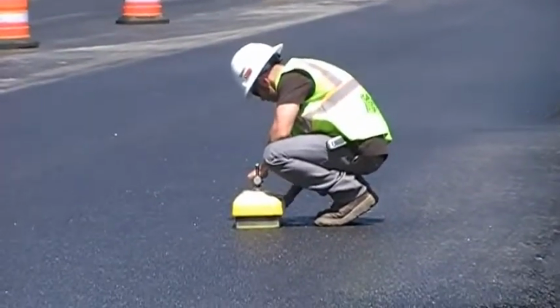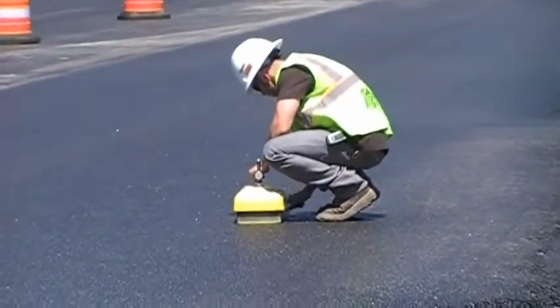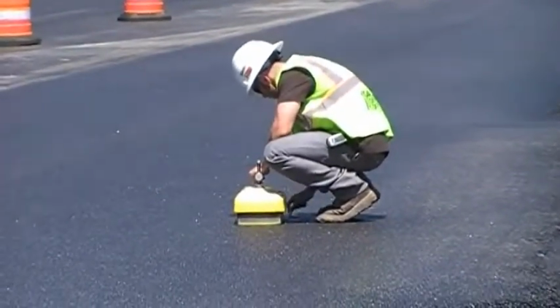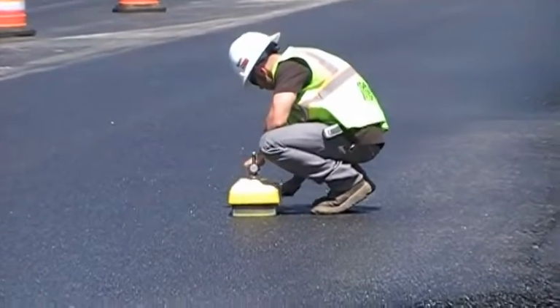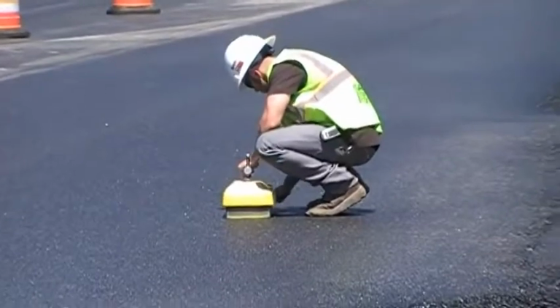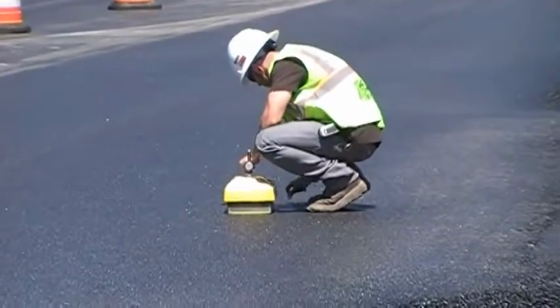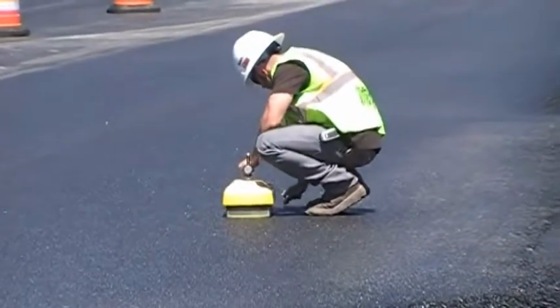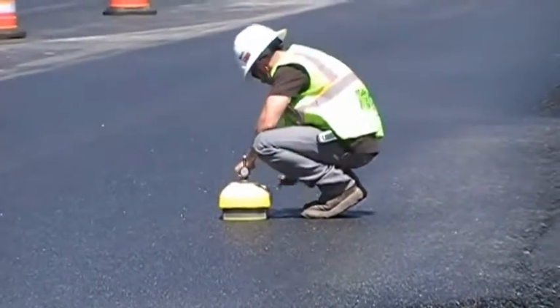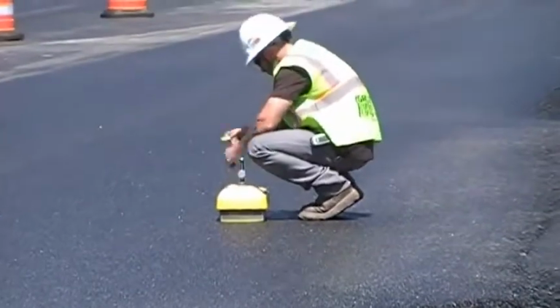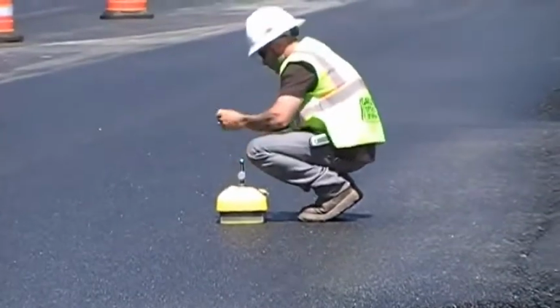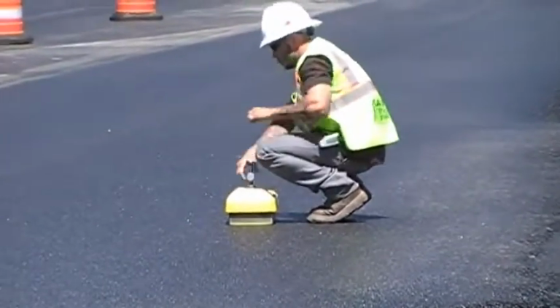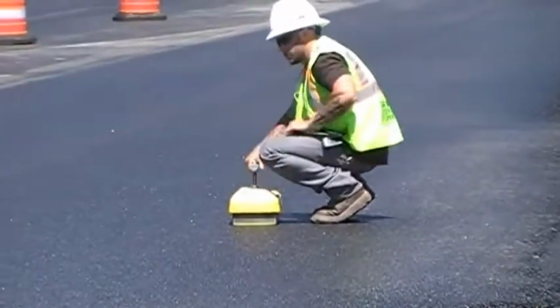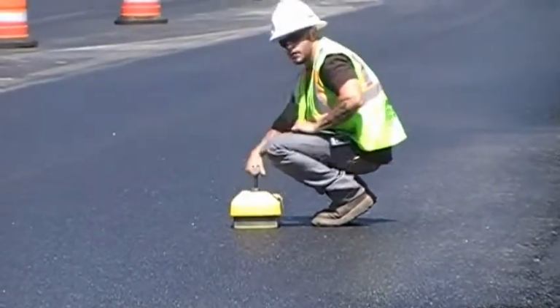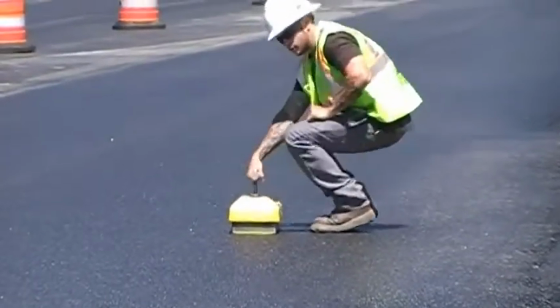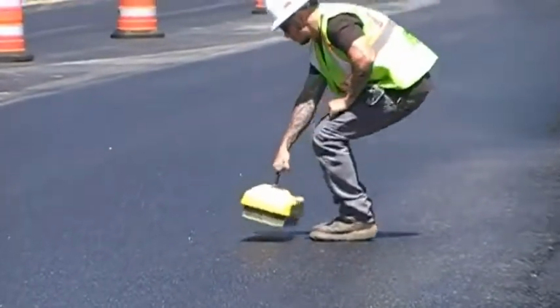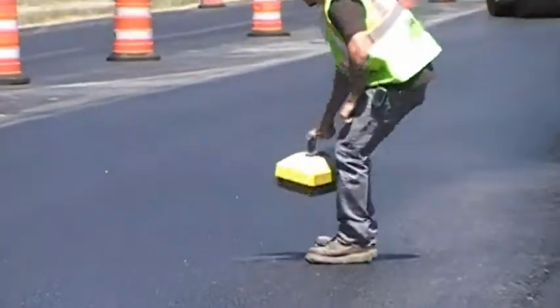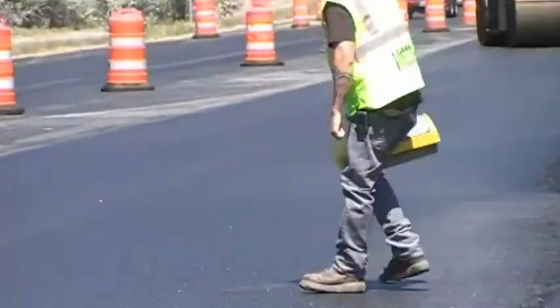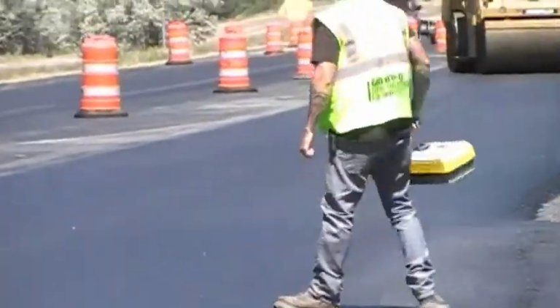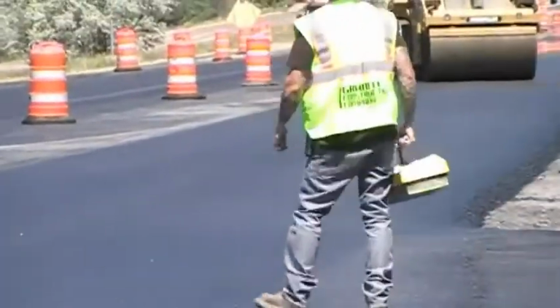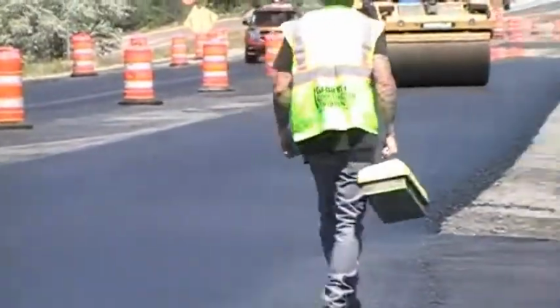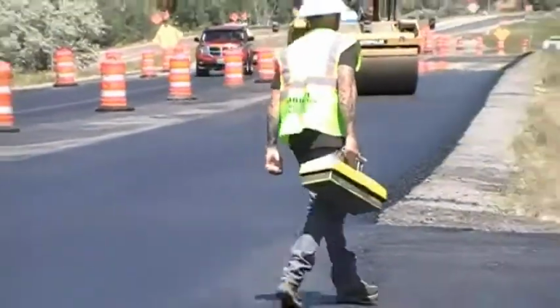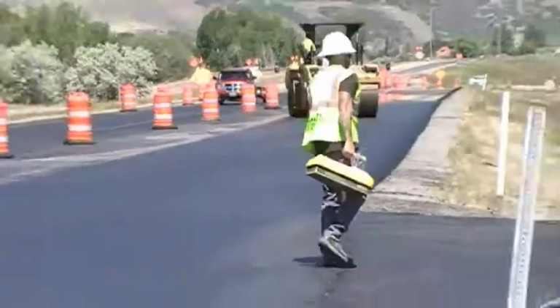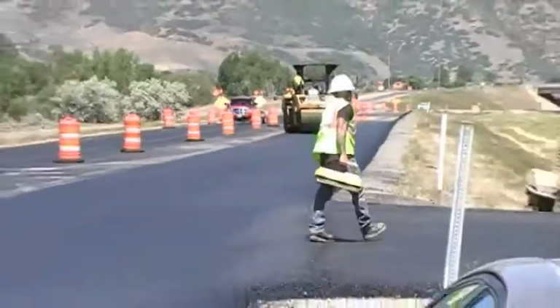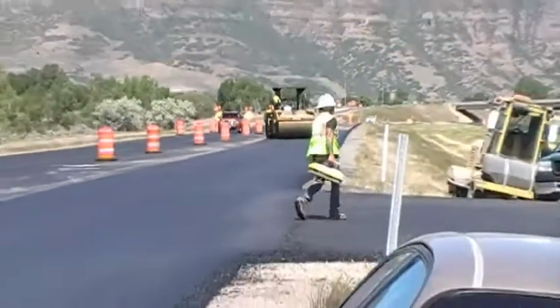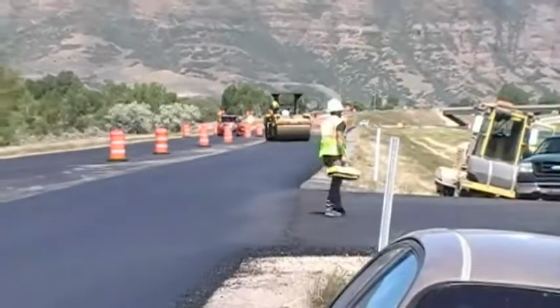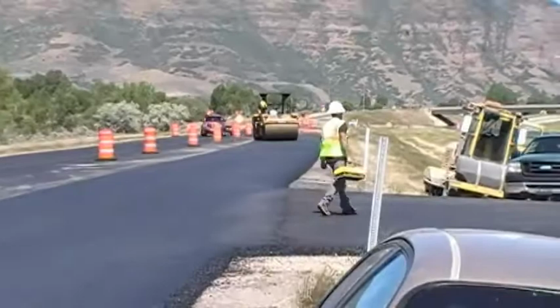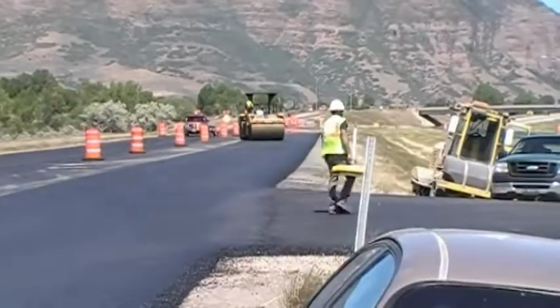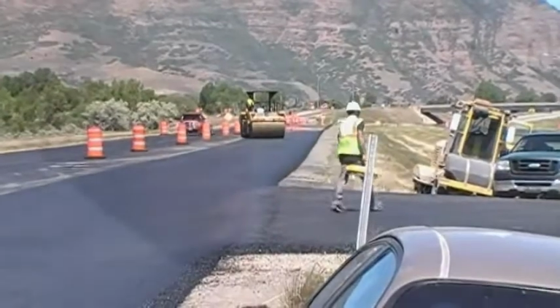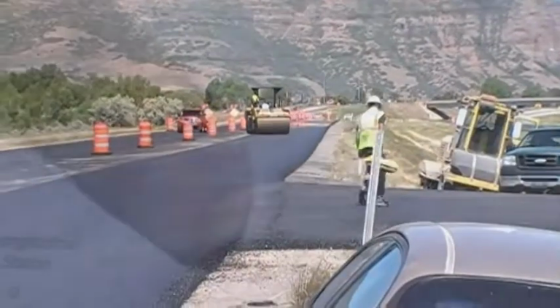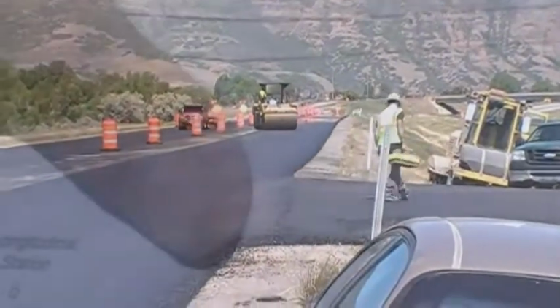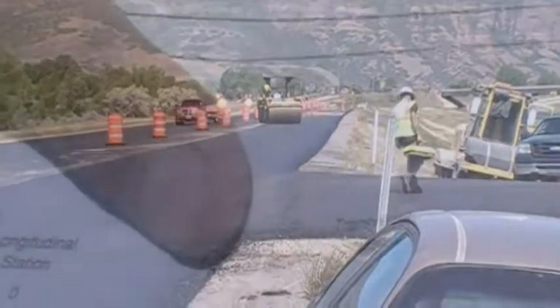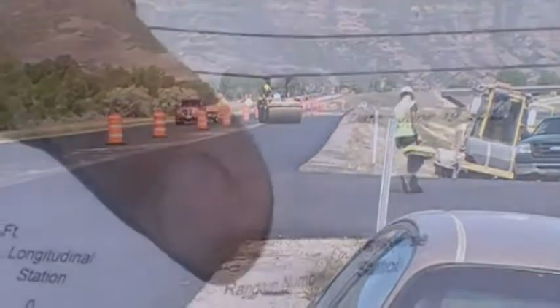After rolling is complete, the inspector should use a string line or straight edge to identify any irregularities in the surface of the mat.